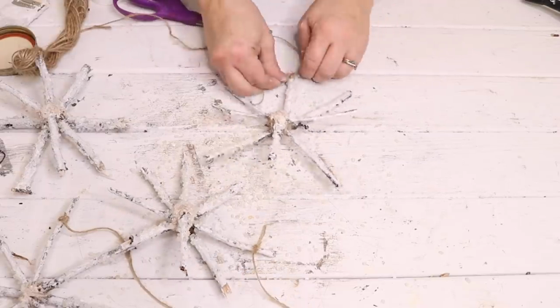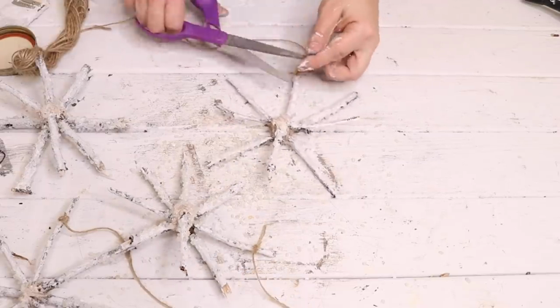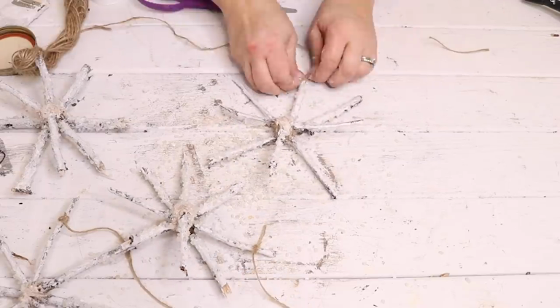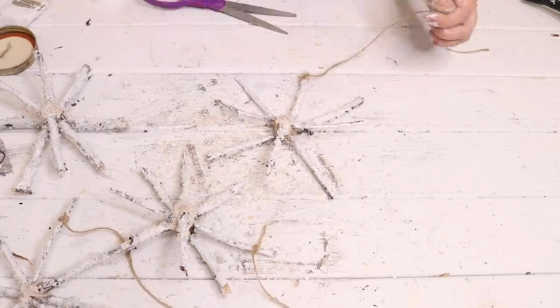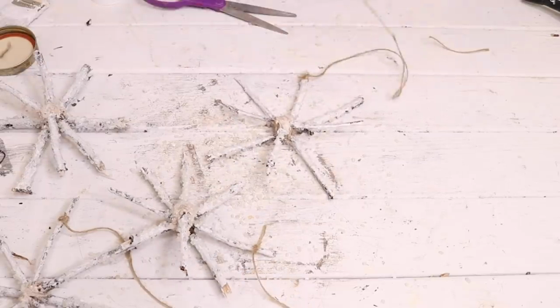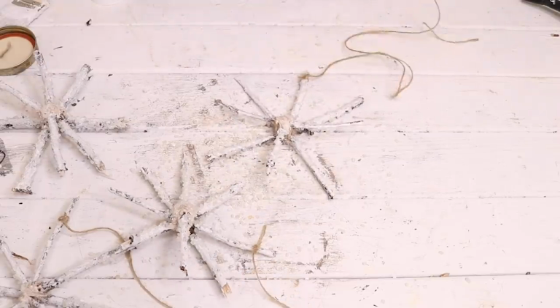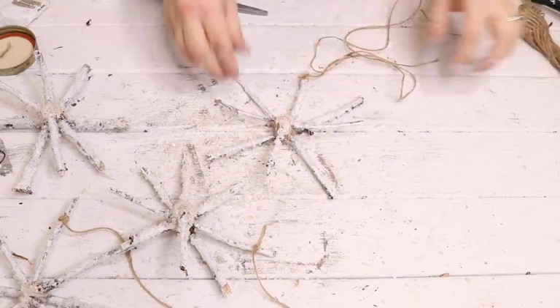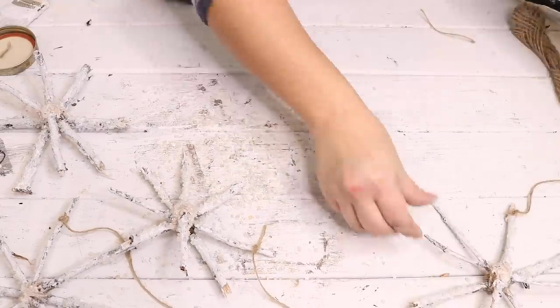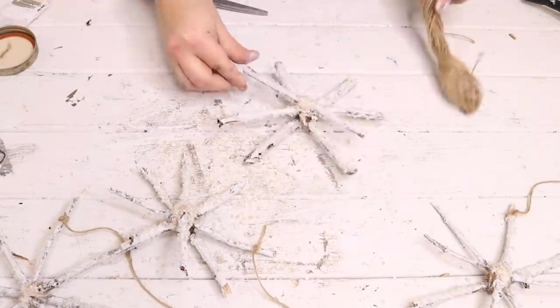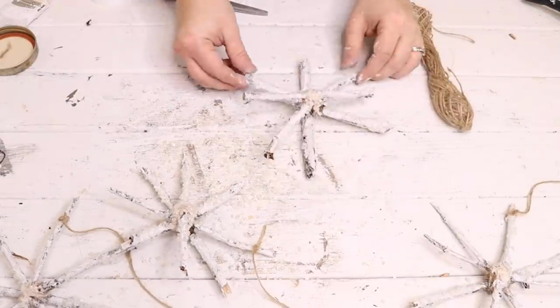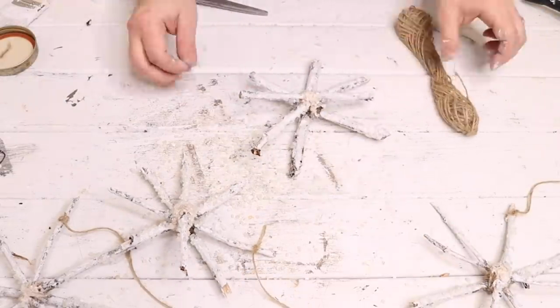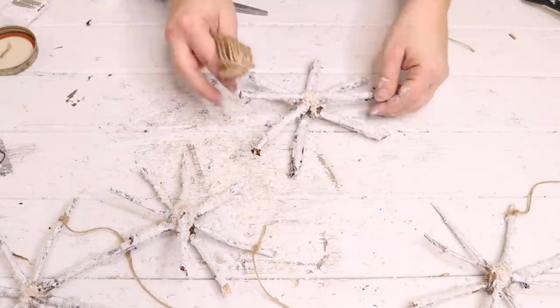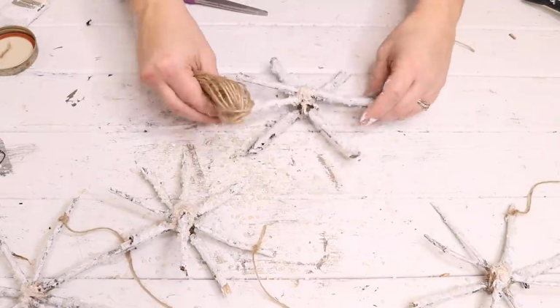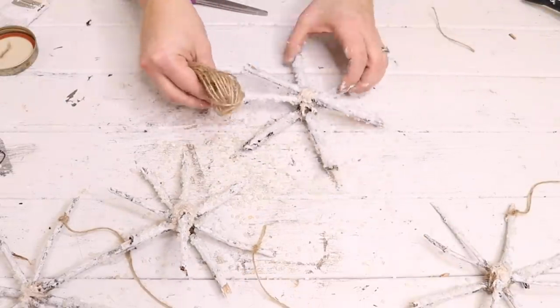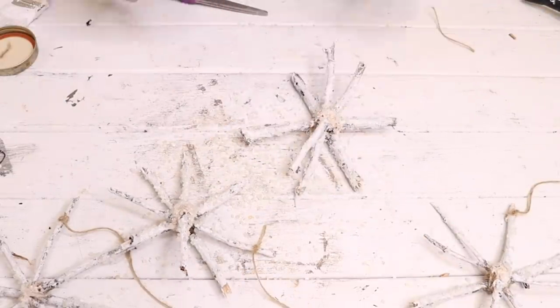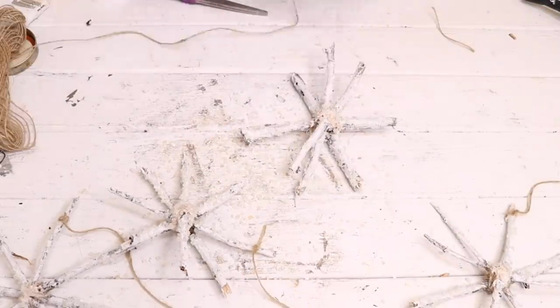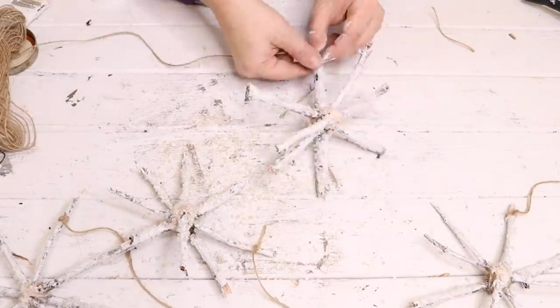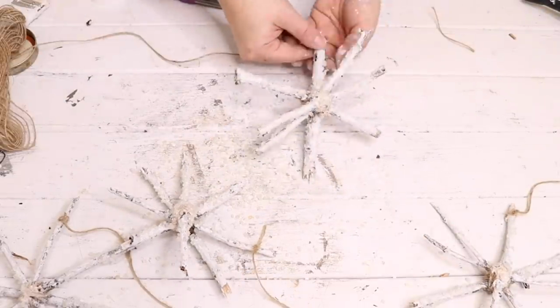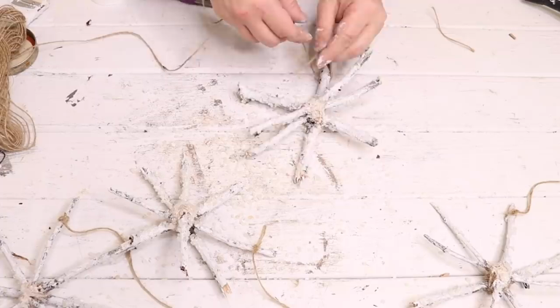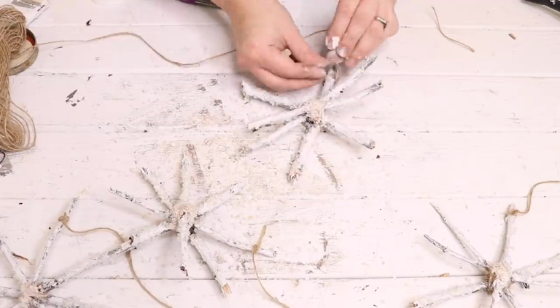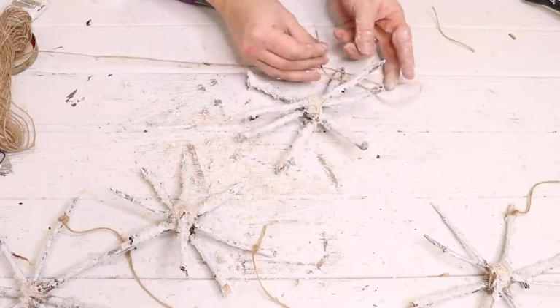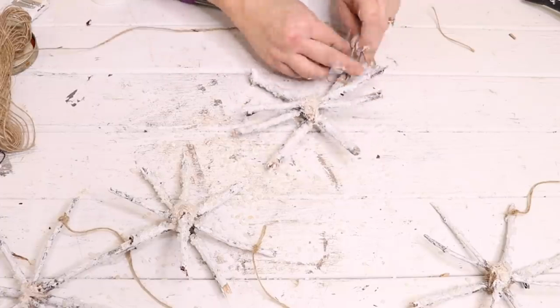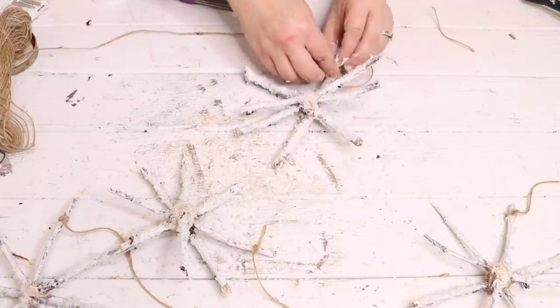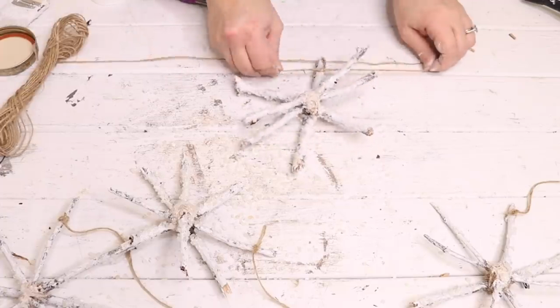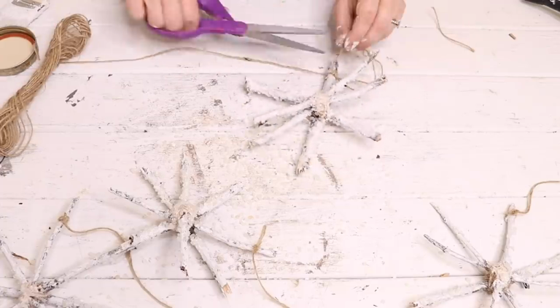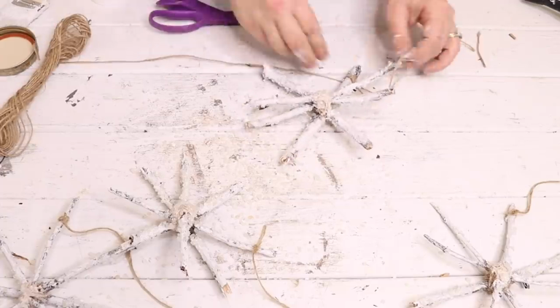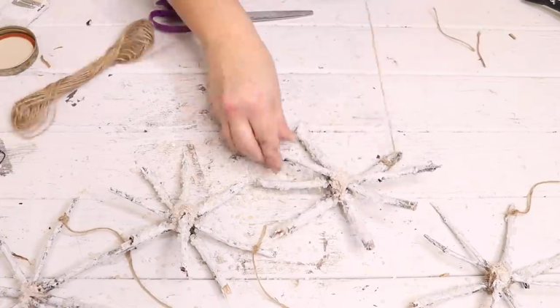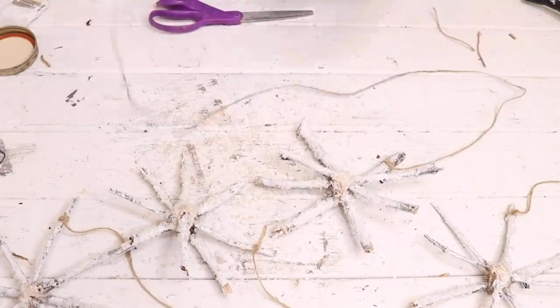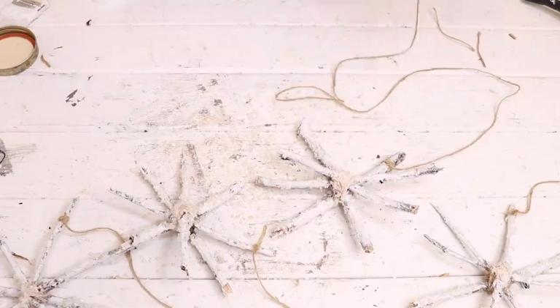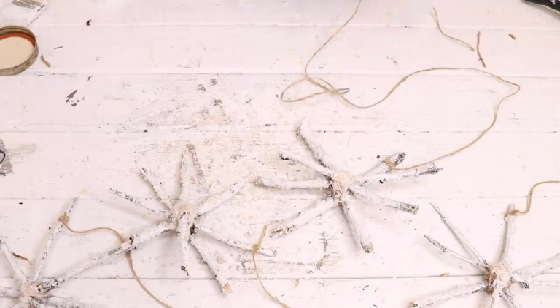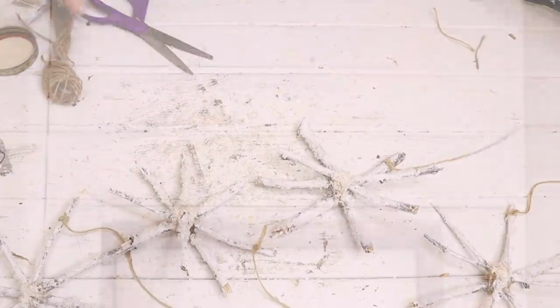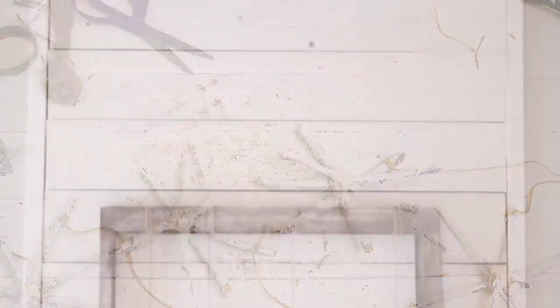The last thing I did was tie some twine around each of these snowflakes to hang them from an old frame I had.